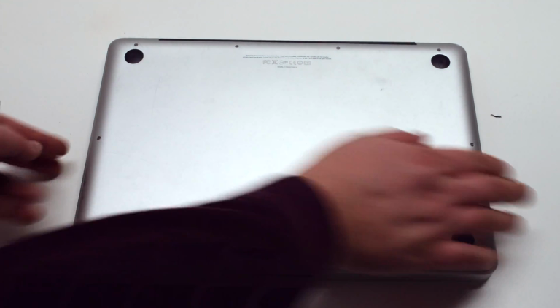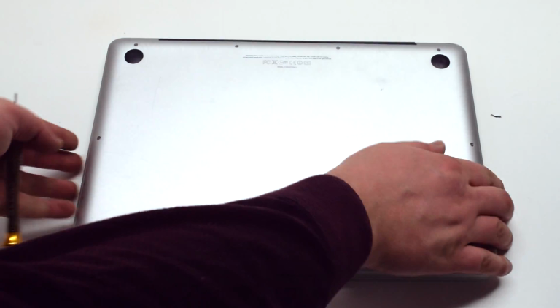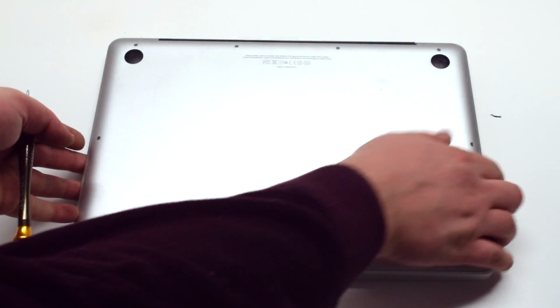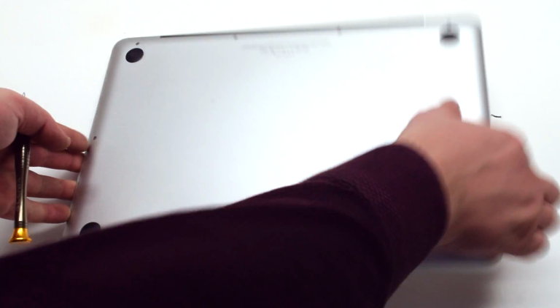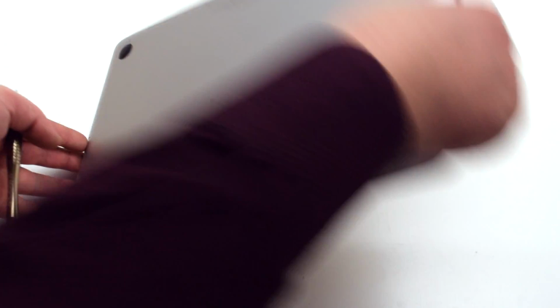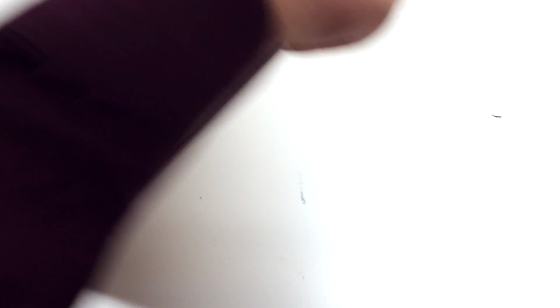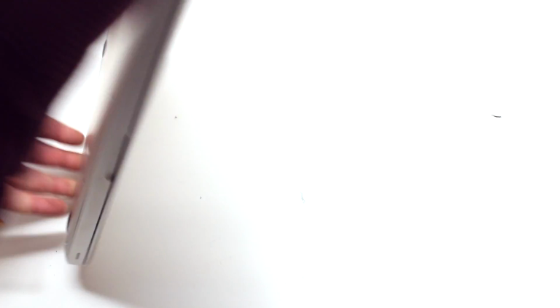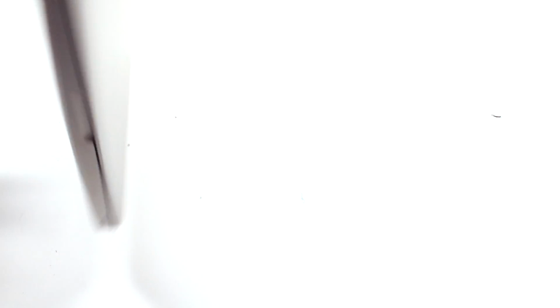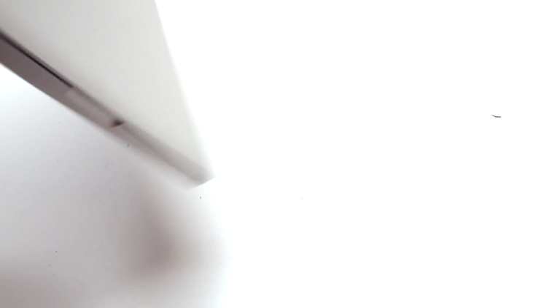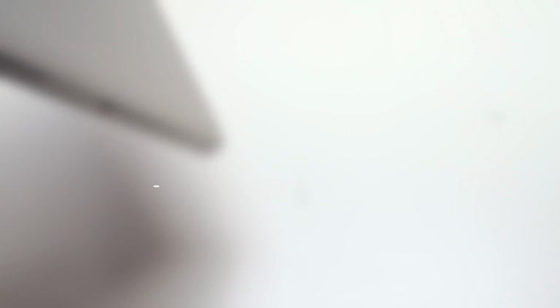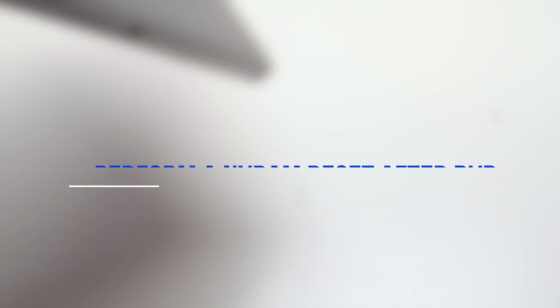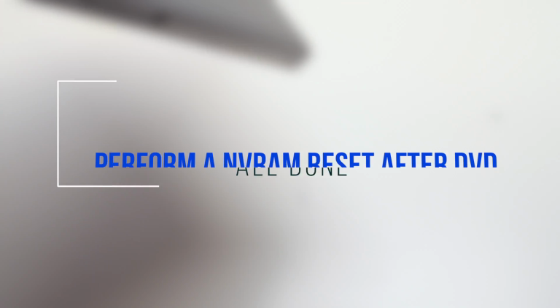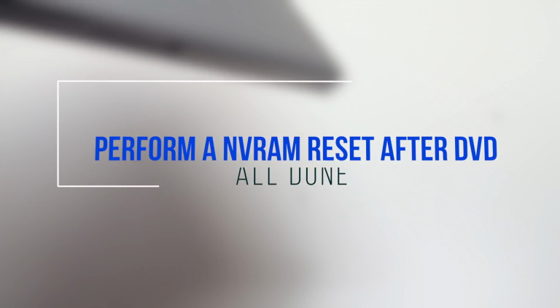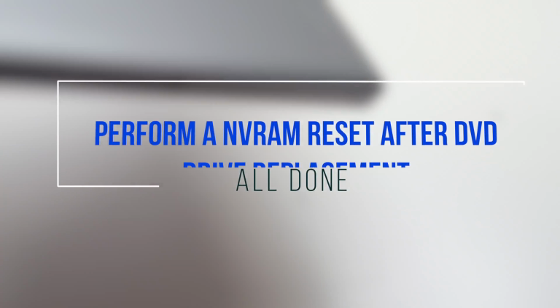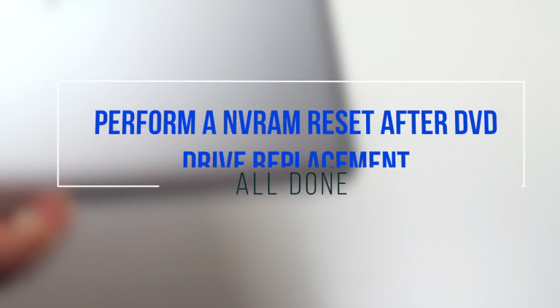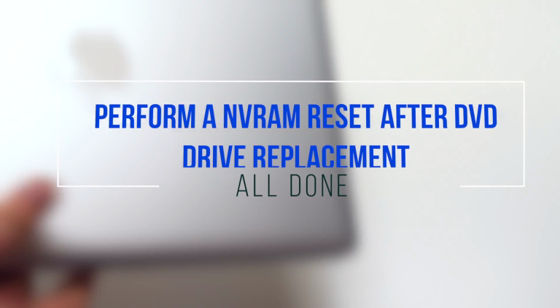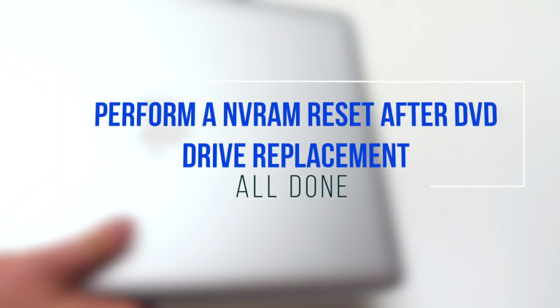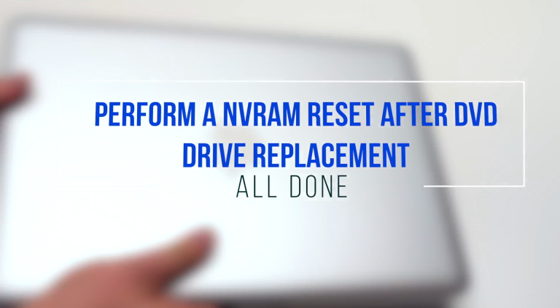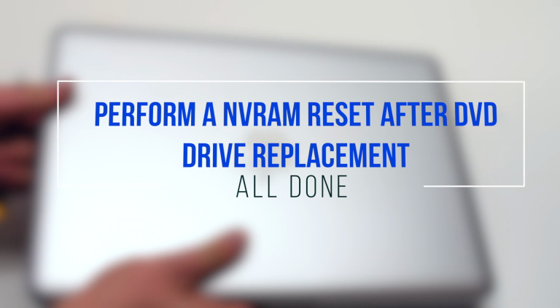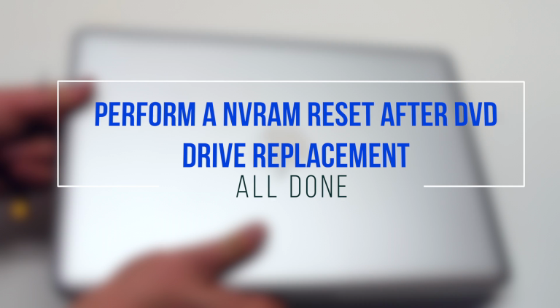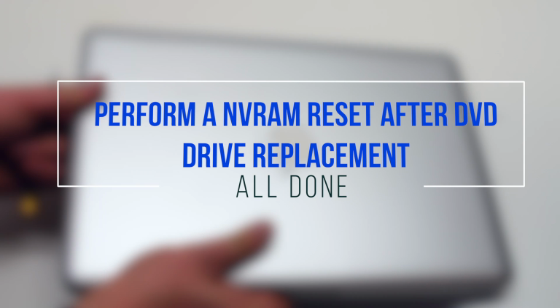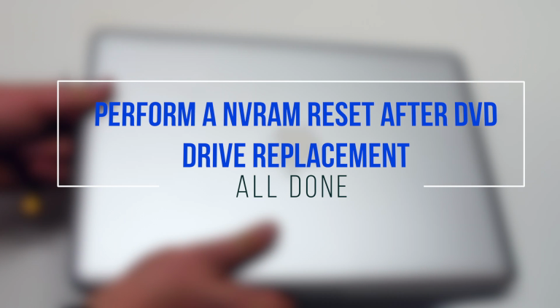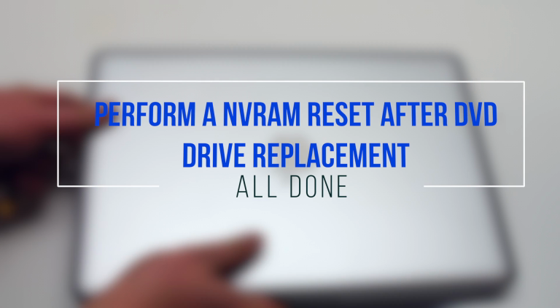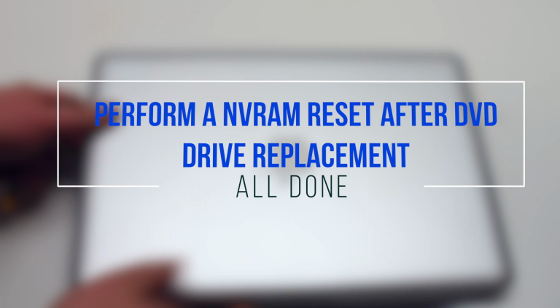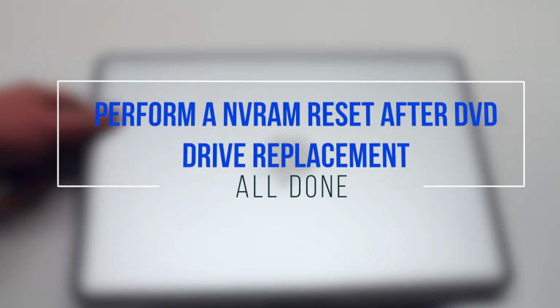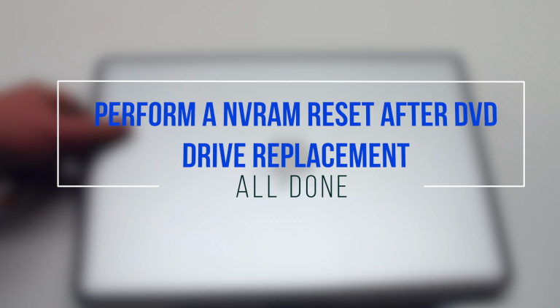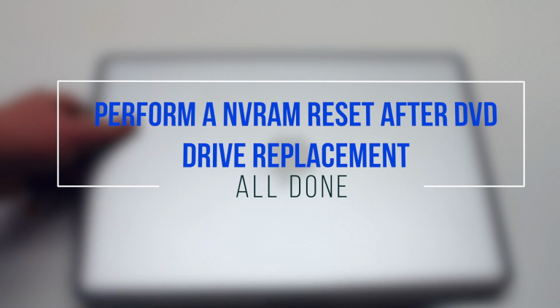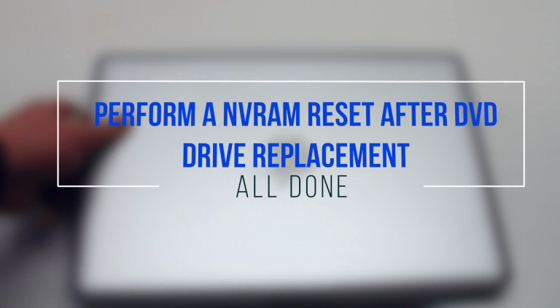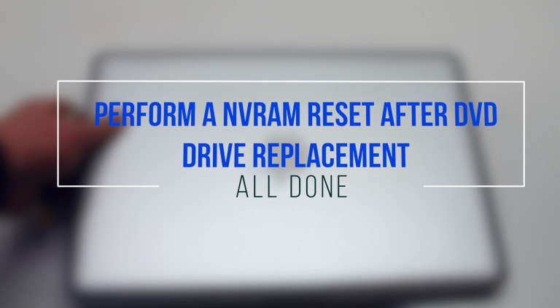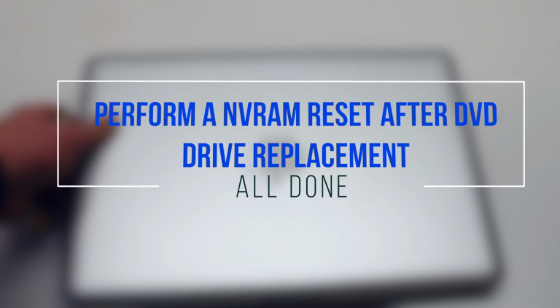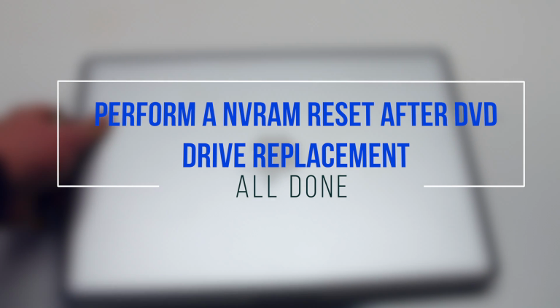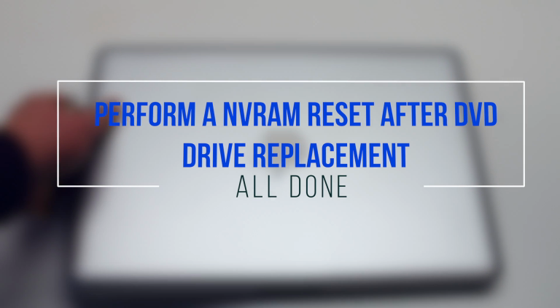After this procedure, it is highly suggested that you perform an NVRAM reset.